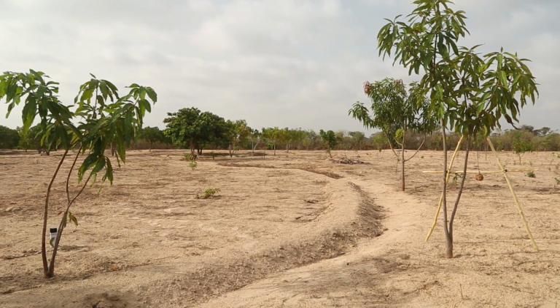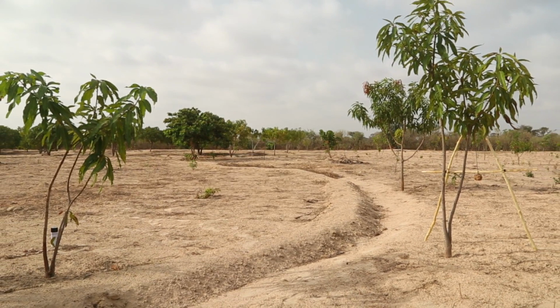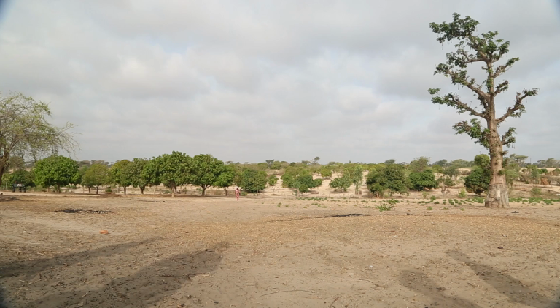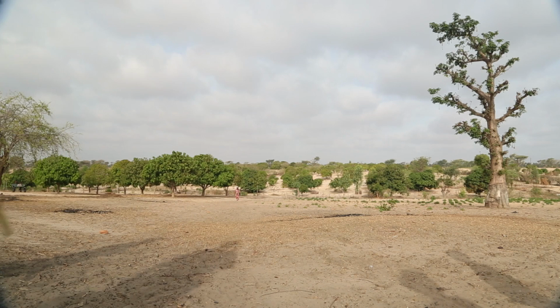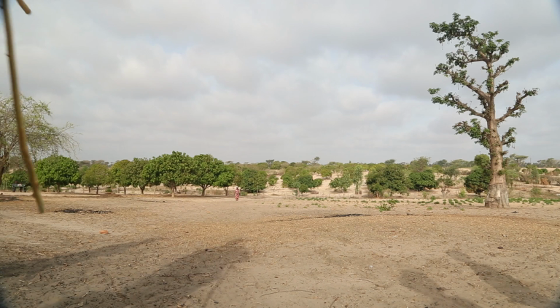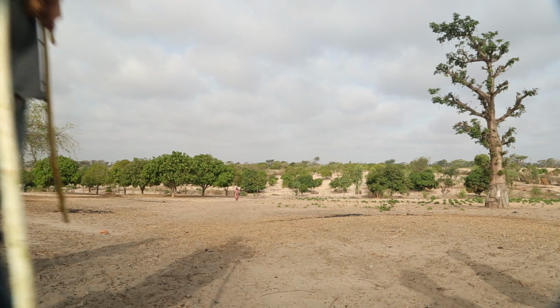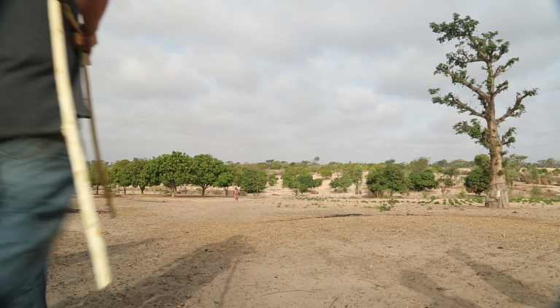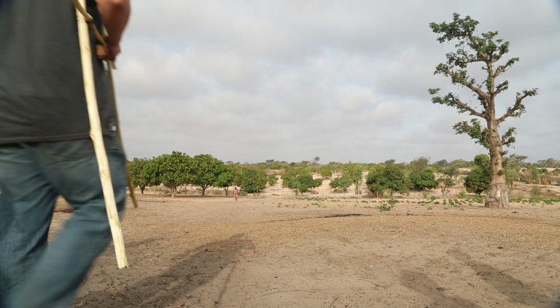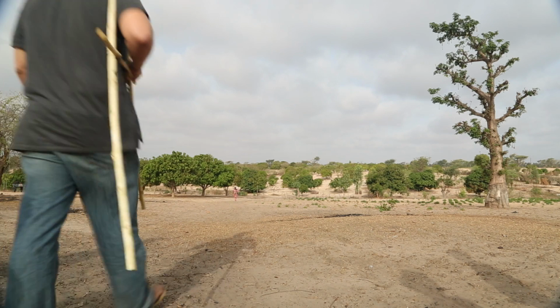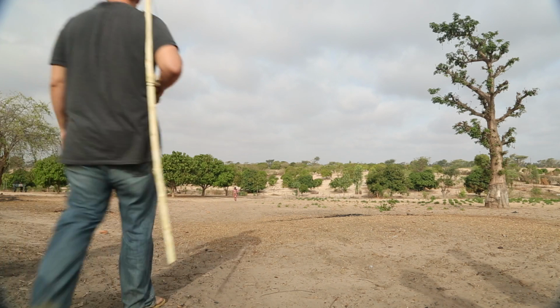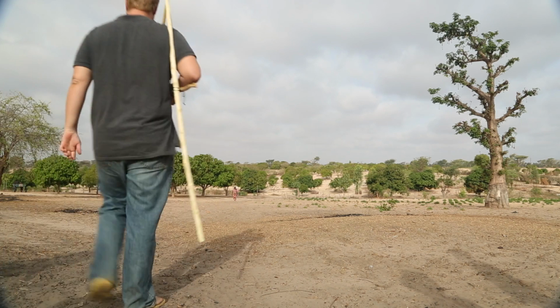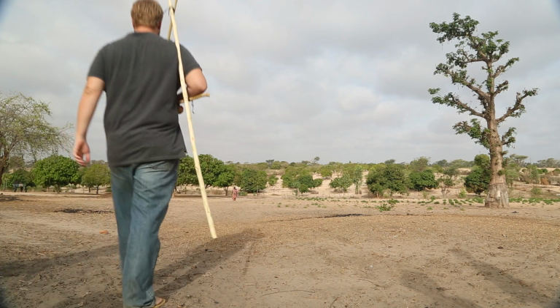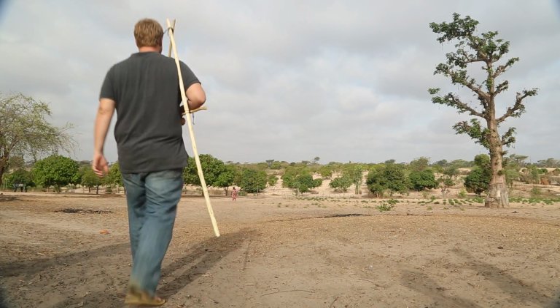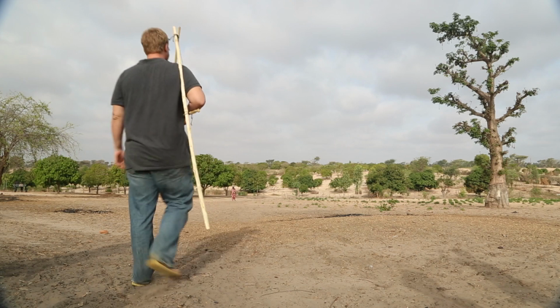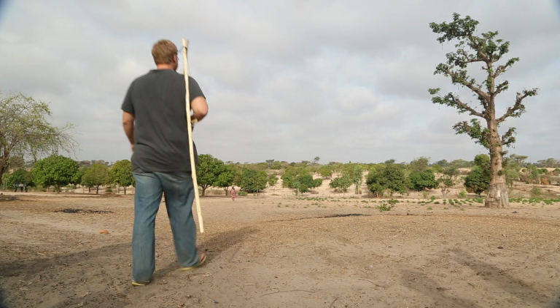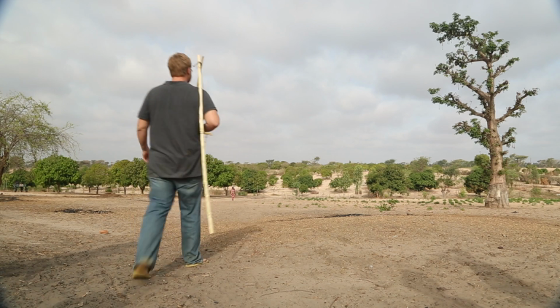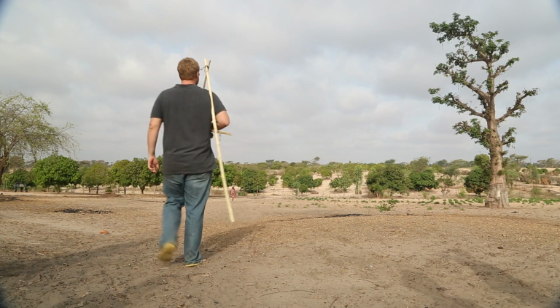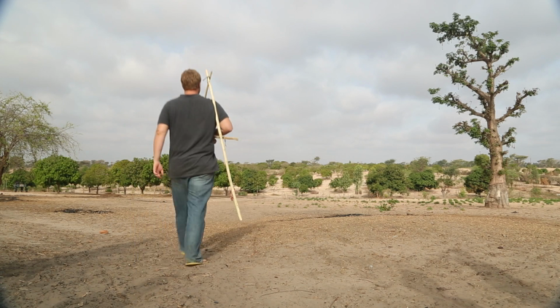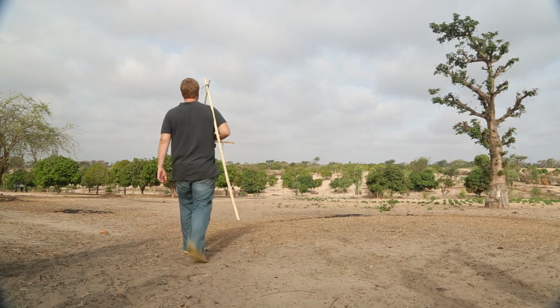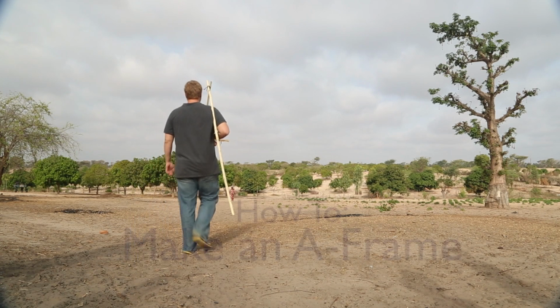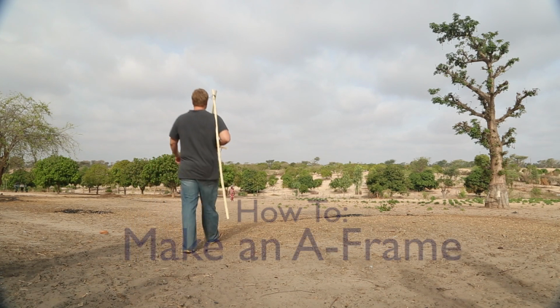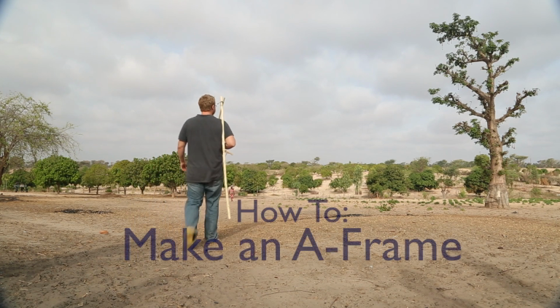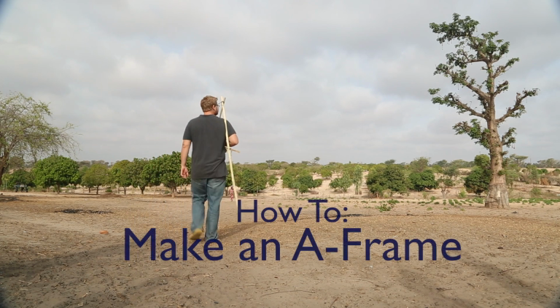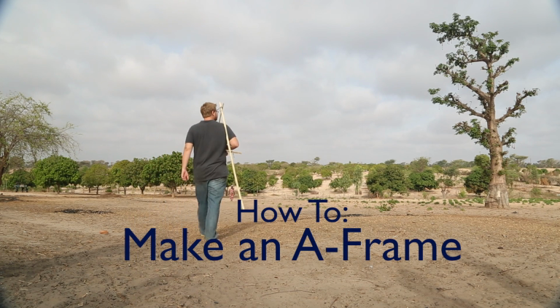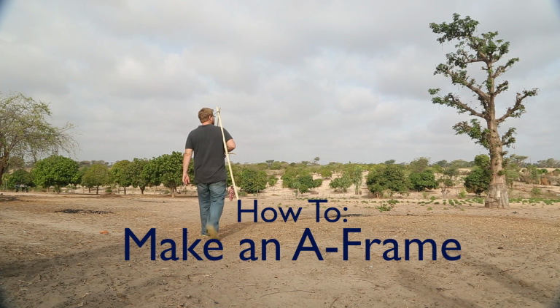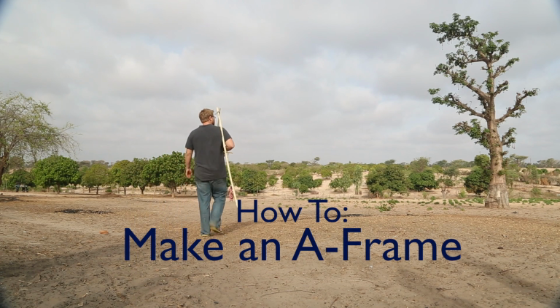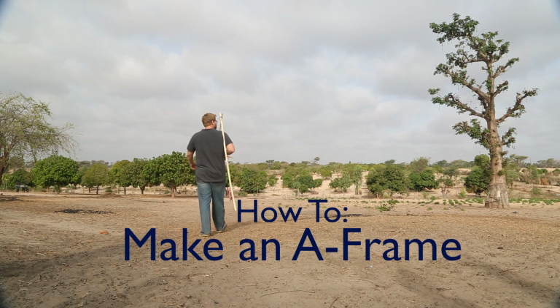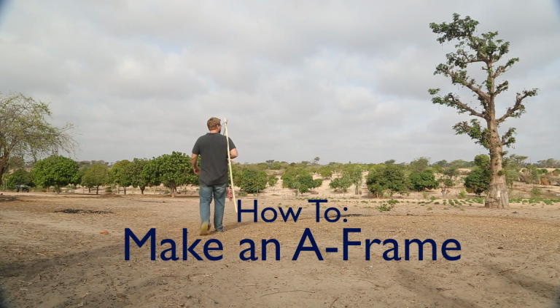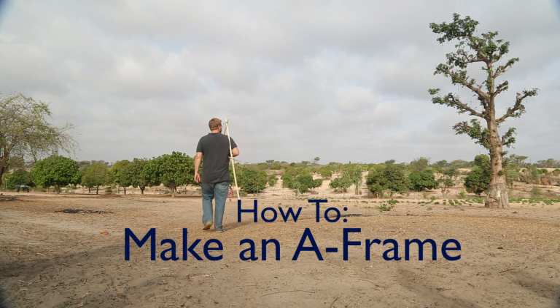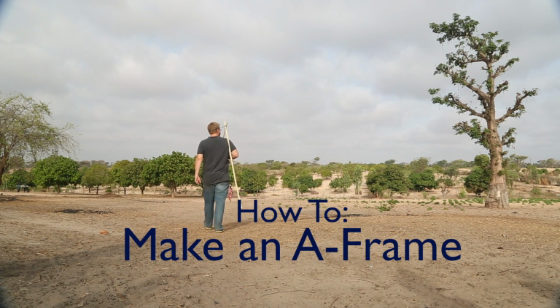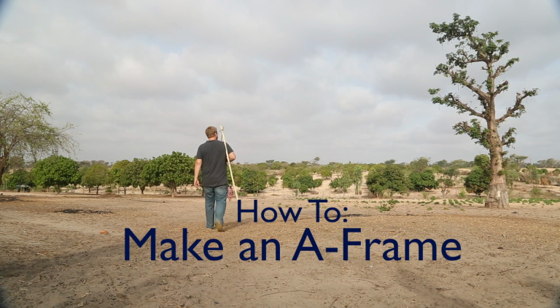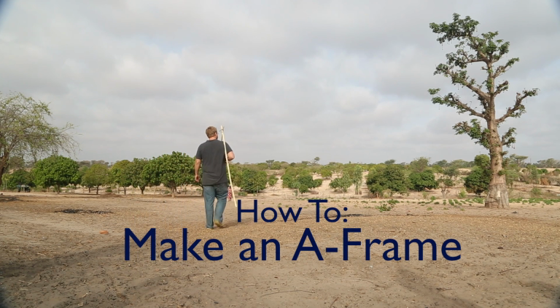Today, urban agriculture volunteer Austin Peterson is going to show us how to make an A-frame.